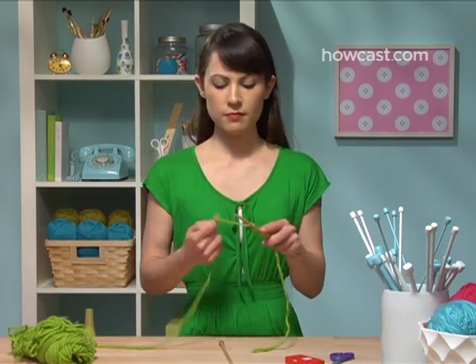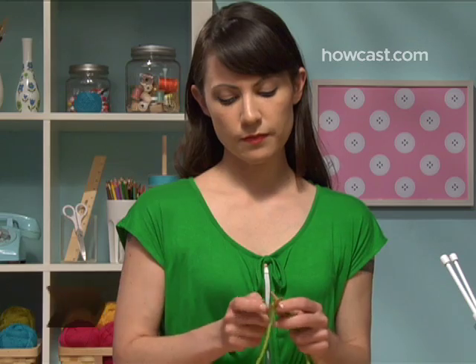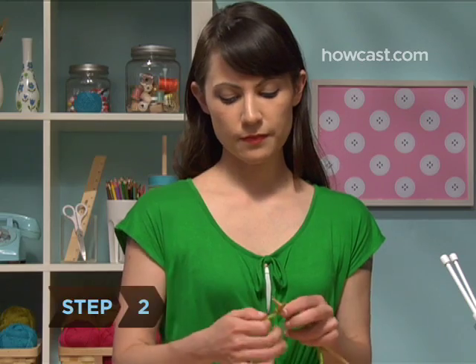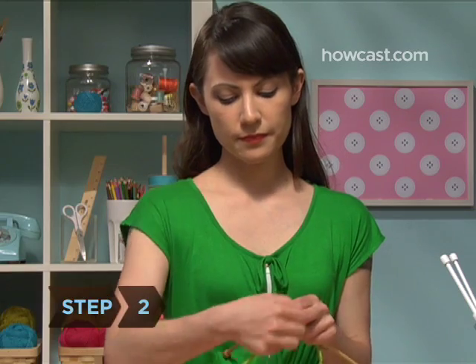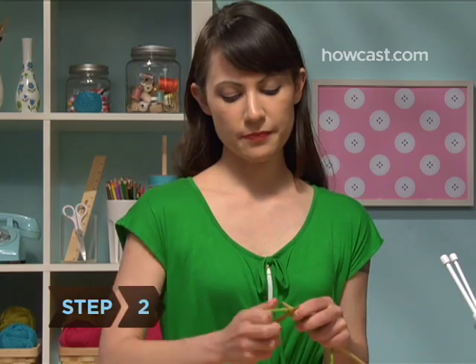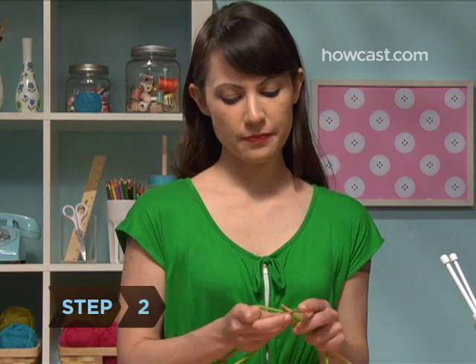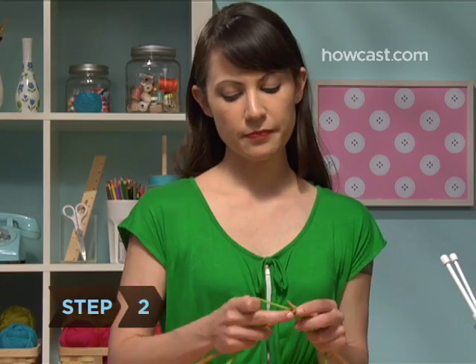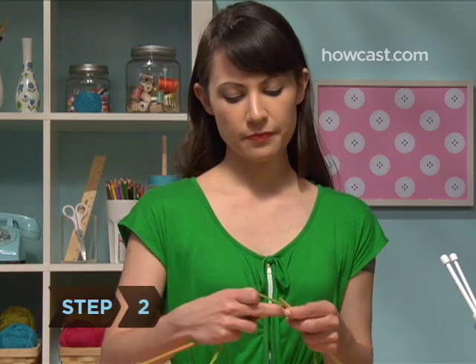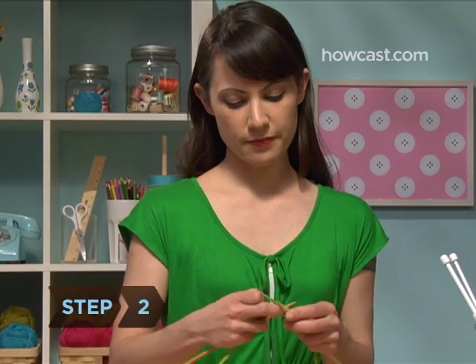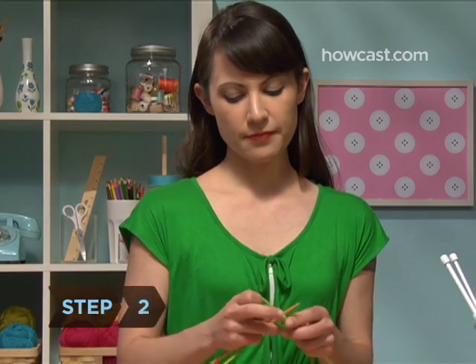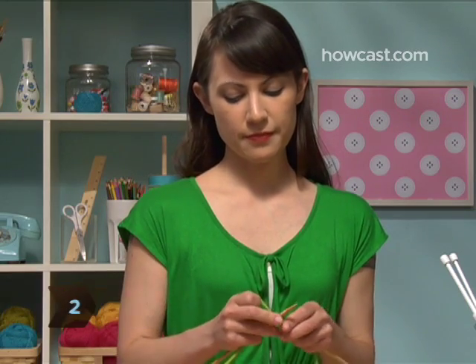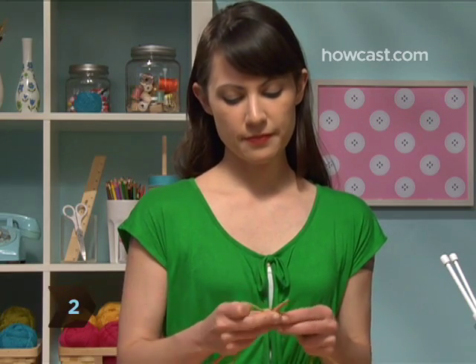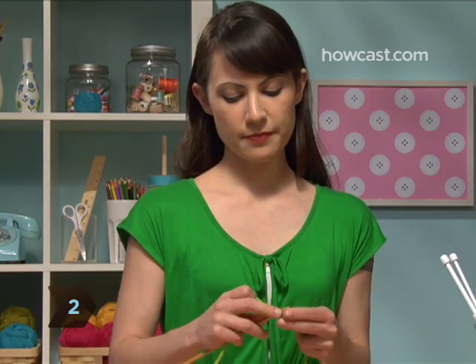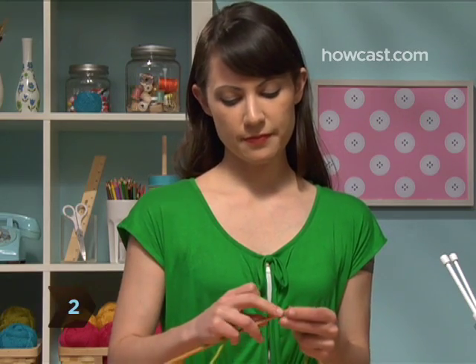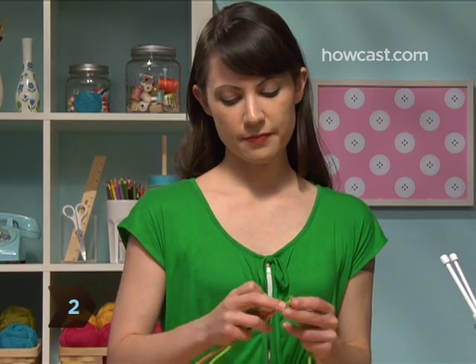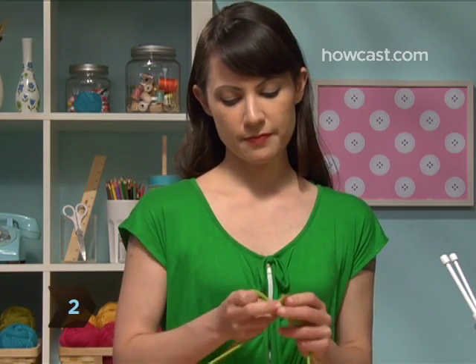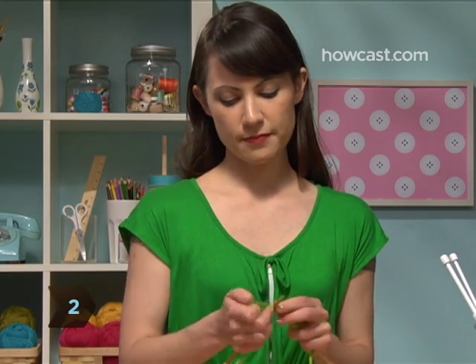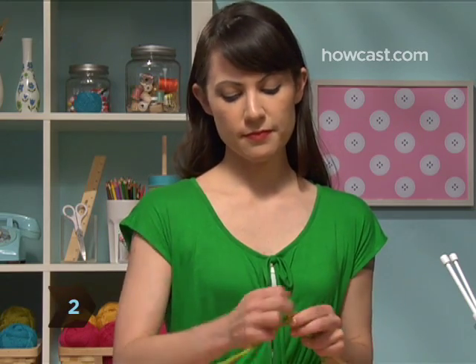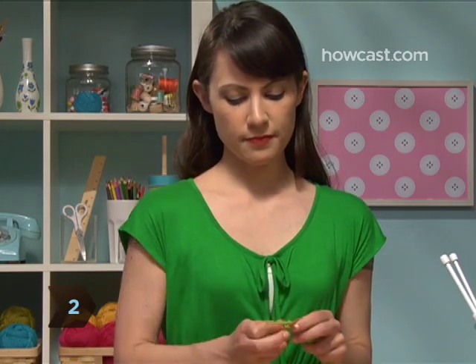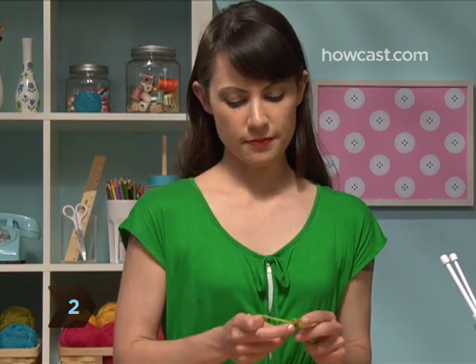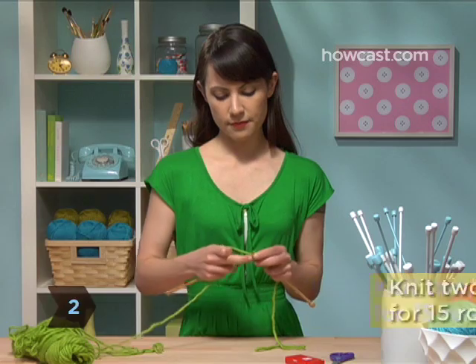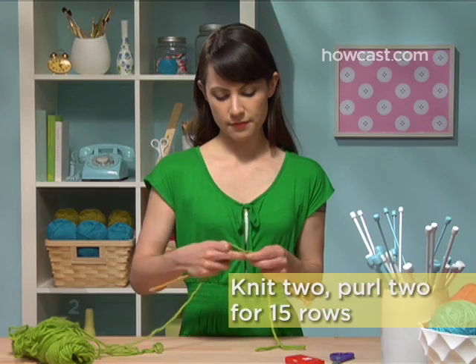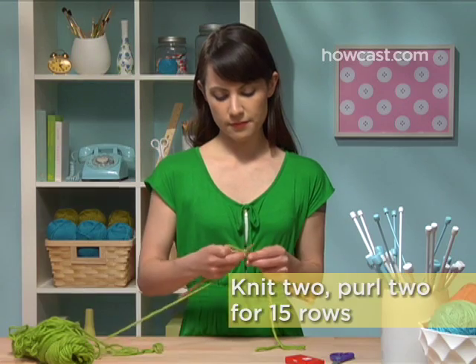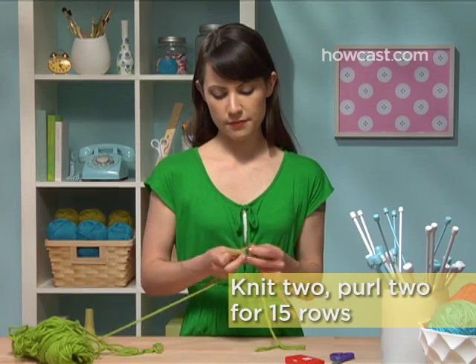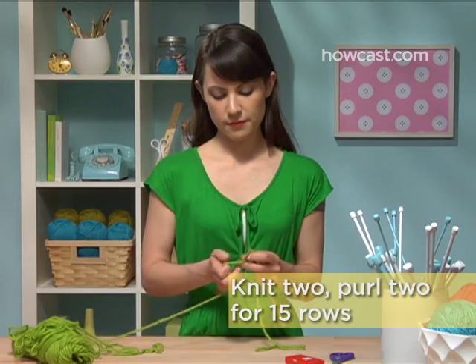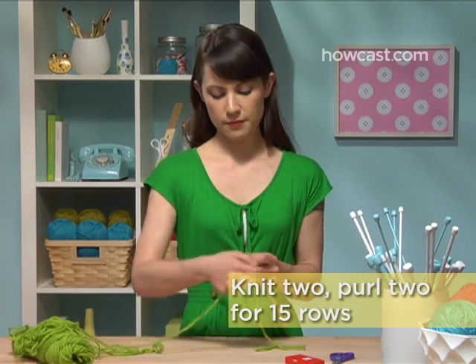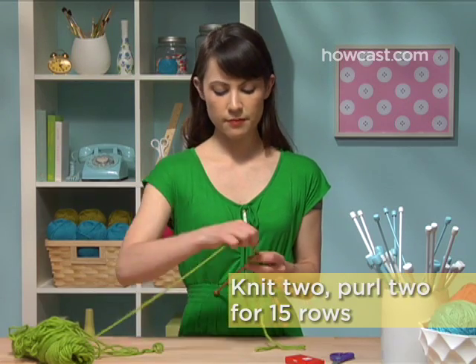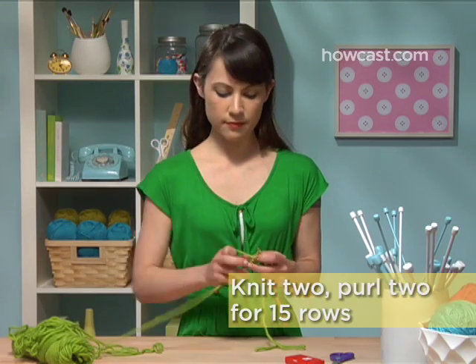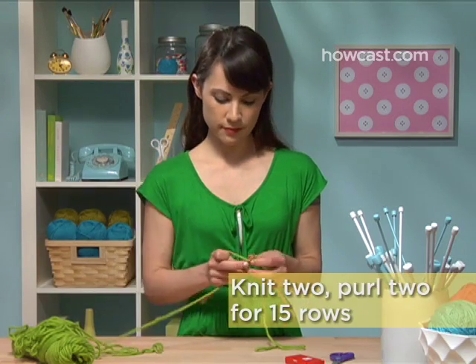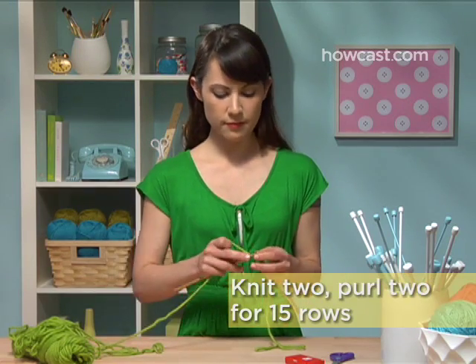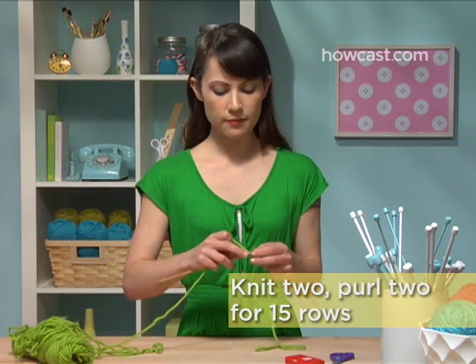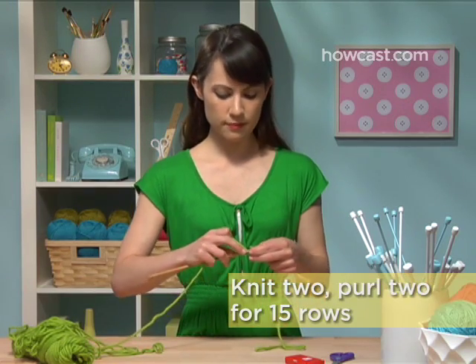Step 2. Knit 15 rows of 2 by 2 rib stitch — knitting 2 stitches, purling 2 stitches, and so on.